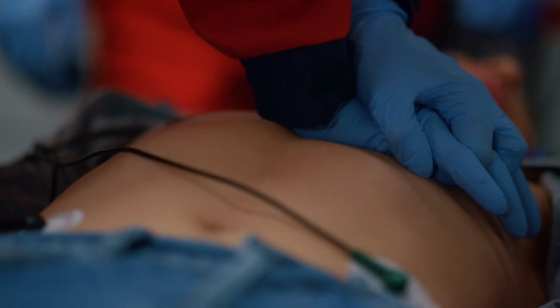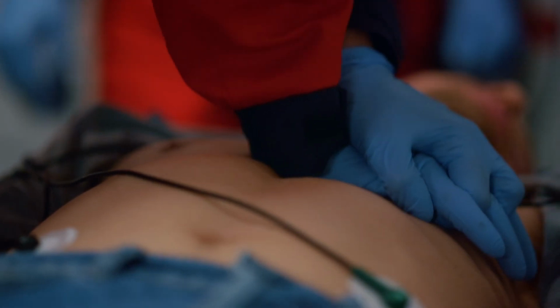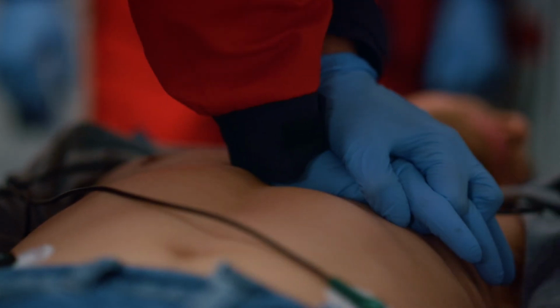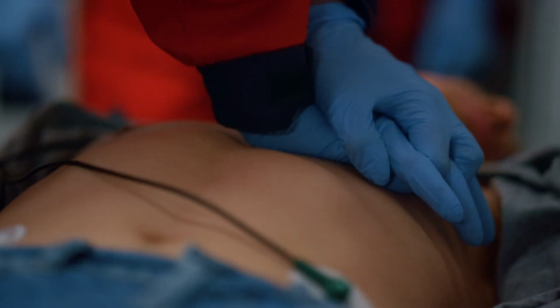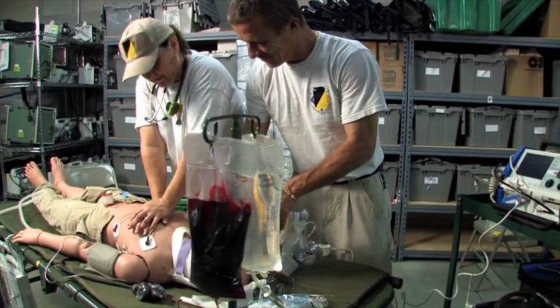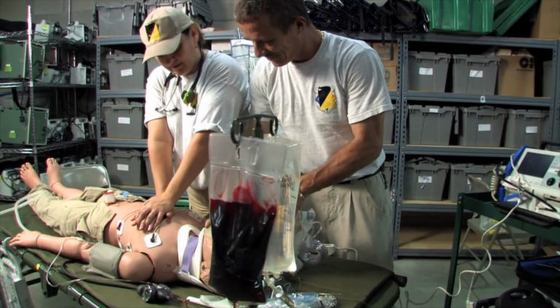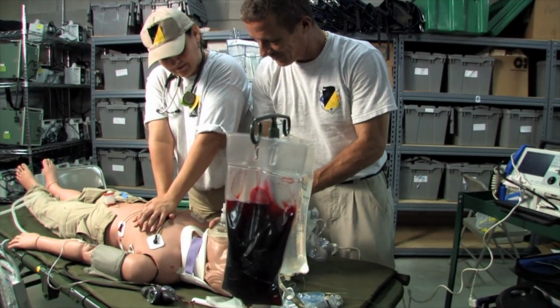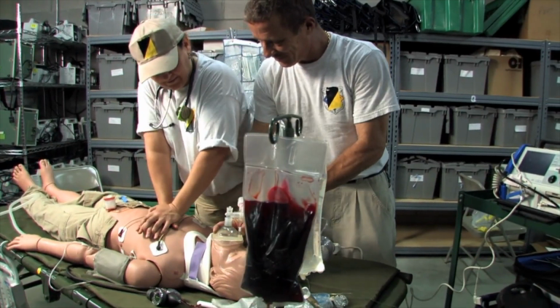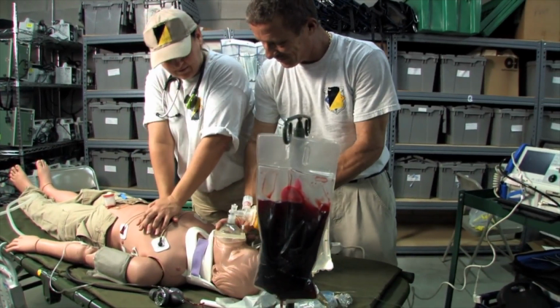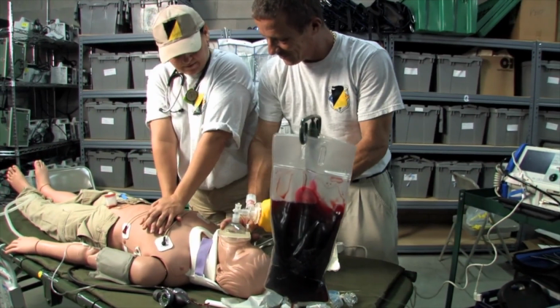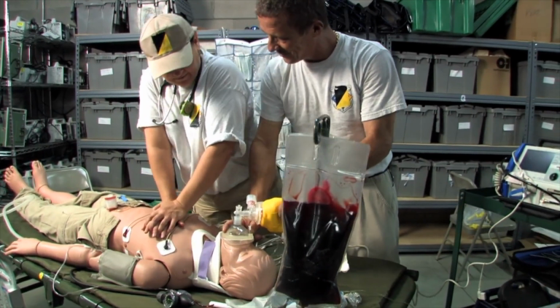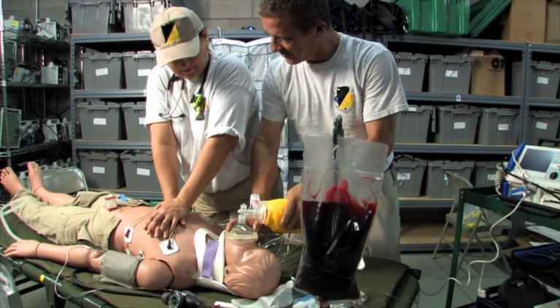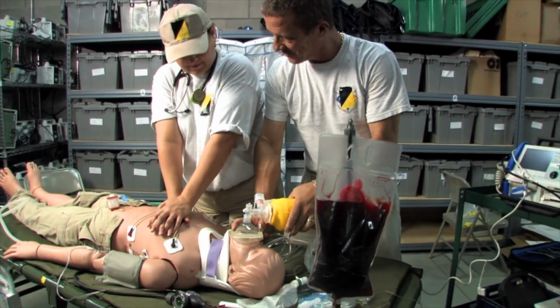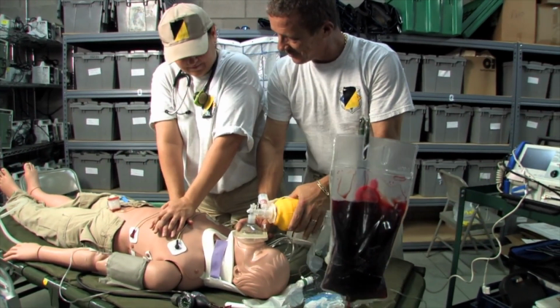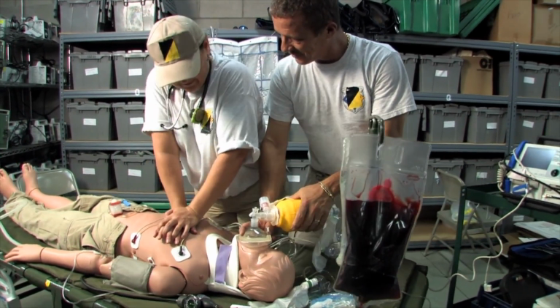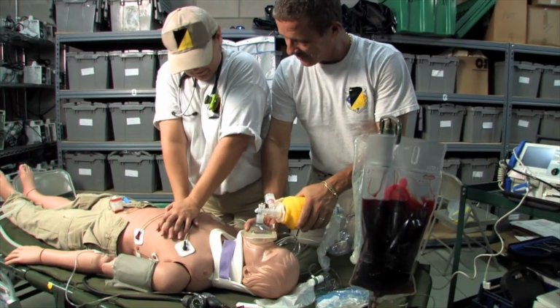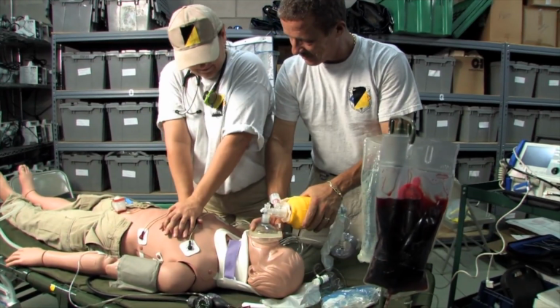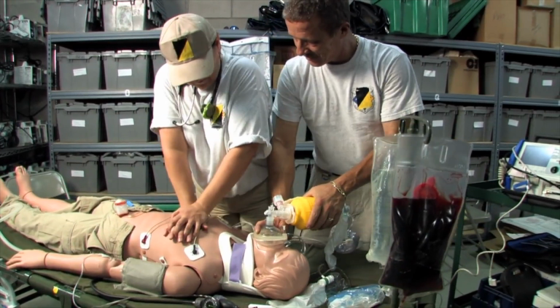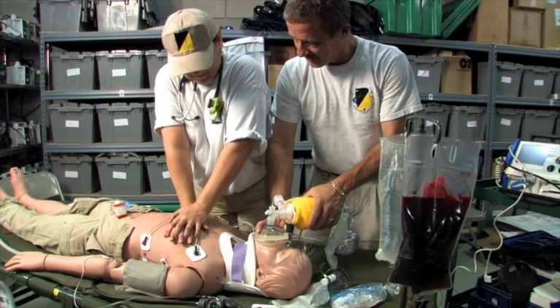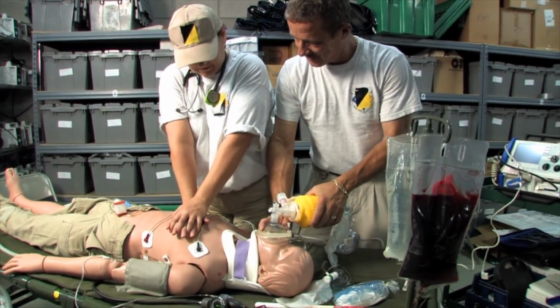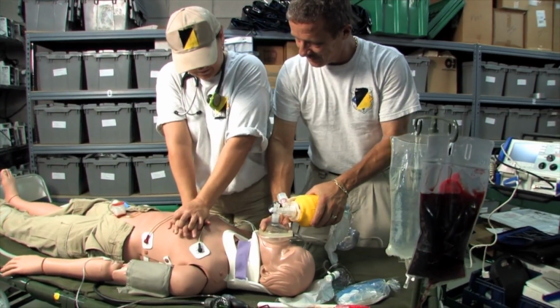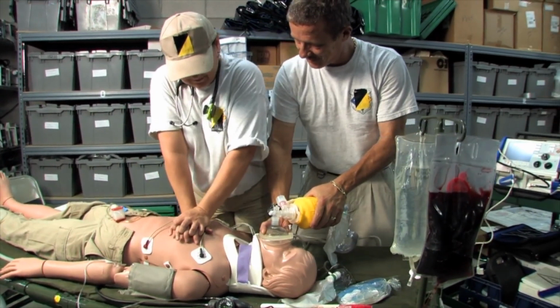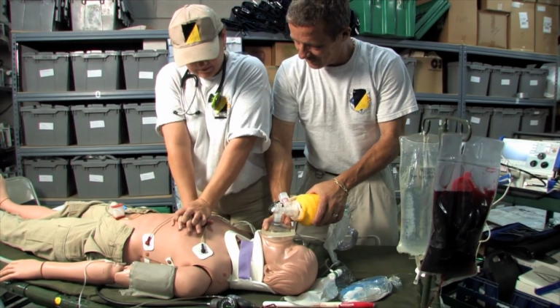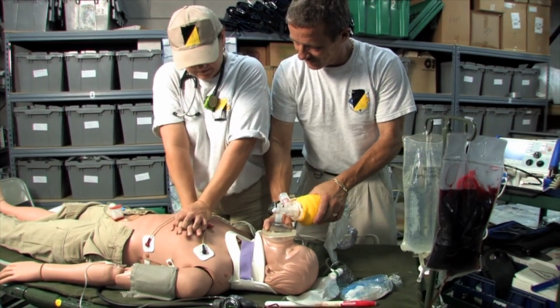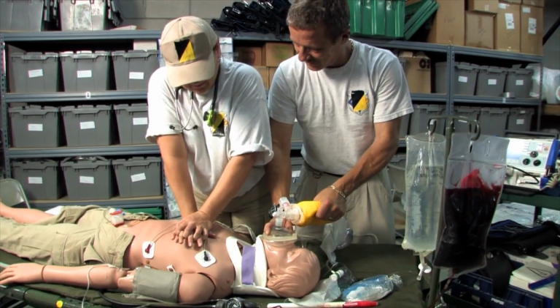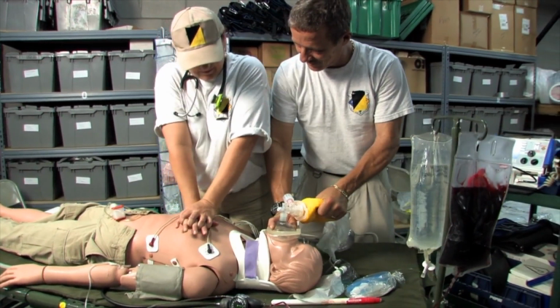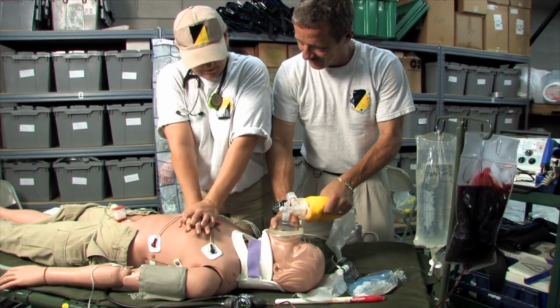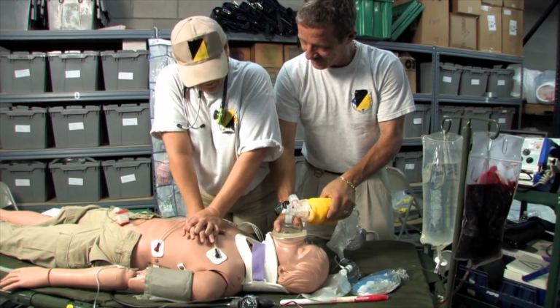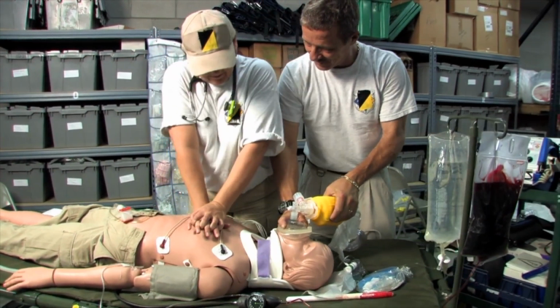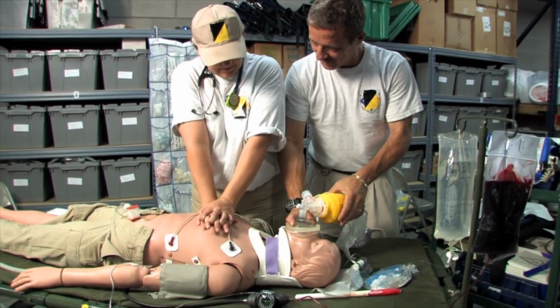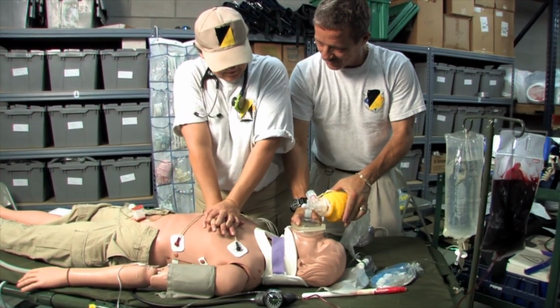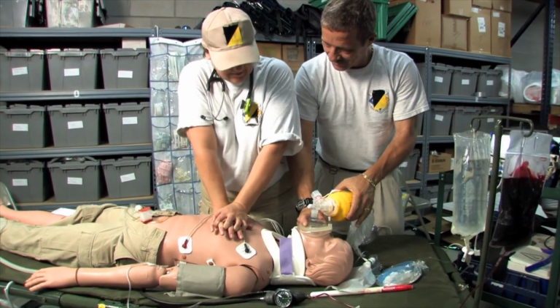Share this video with your family. Subscribe to Body Science 3D for more life-saving medical content.